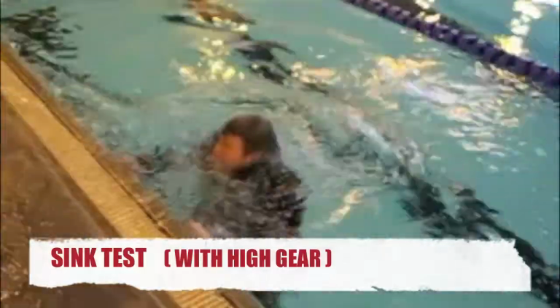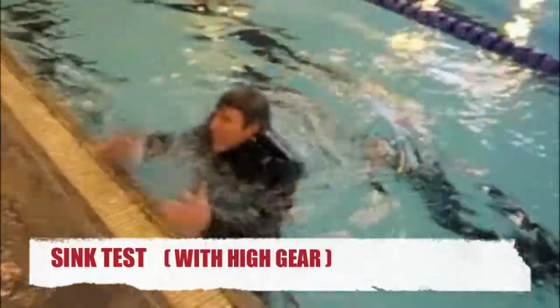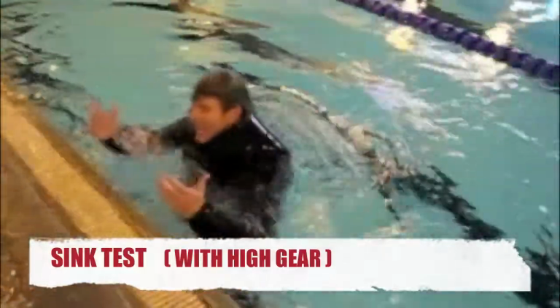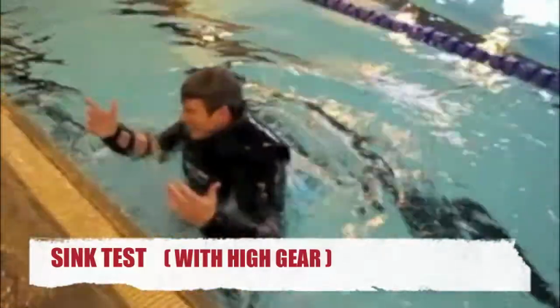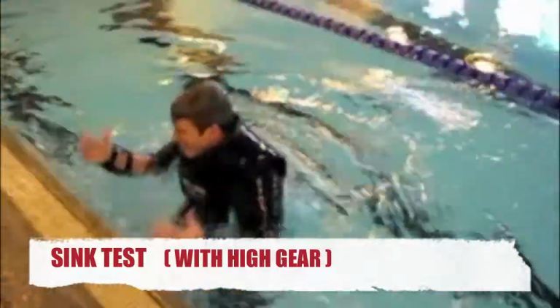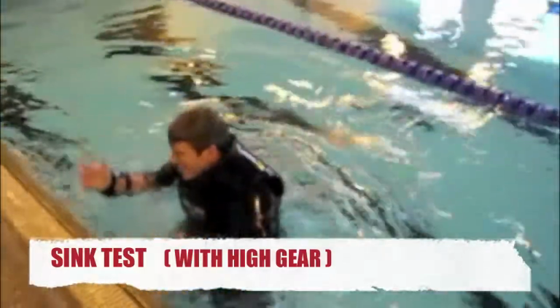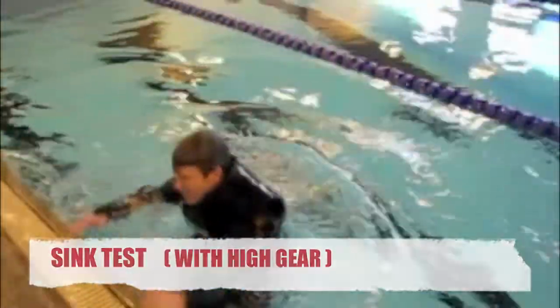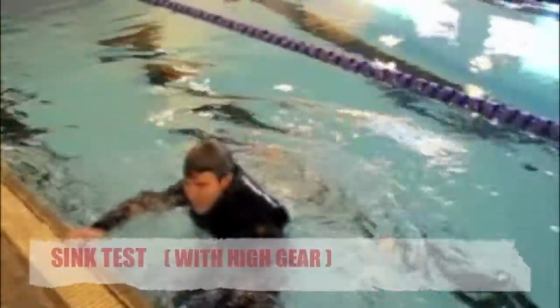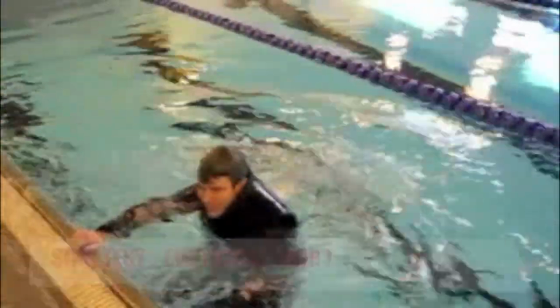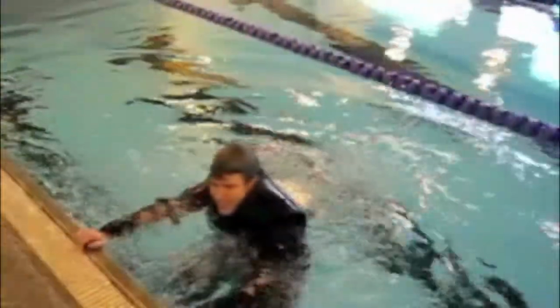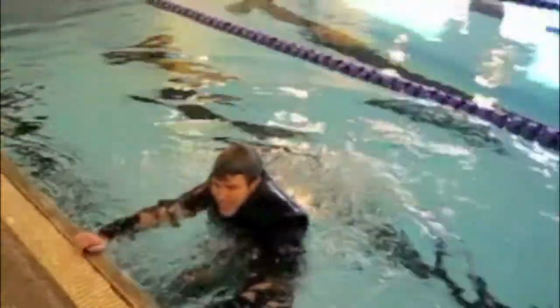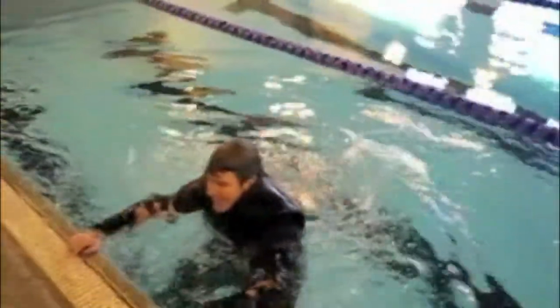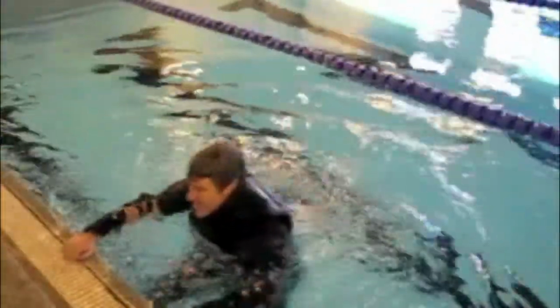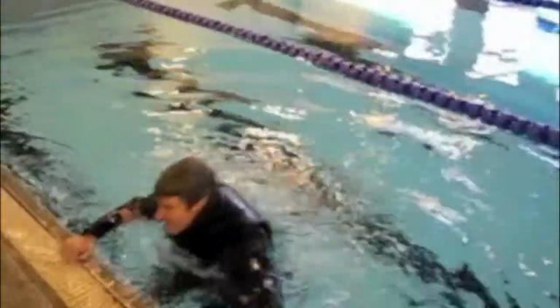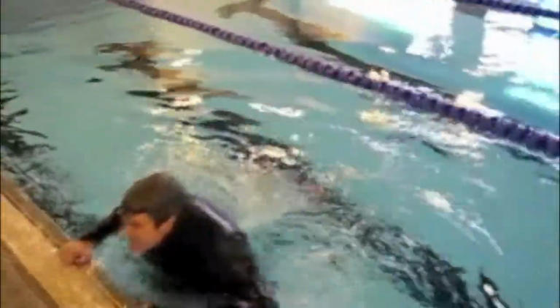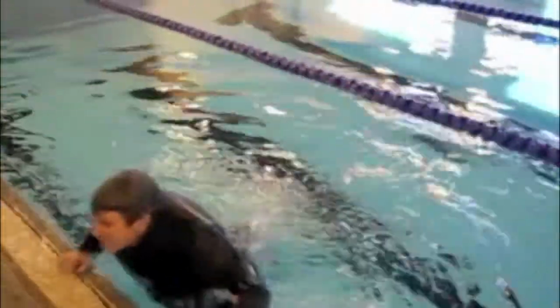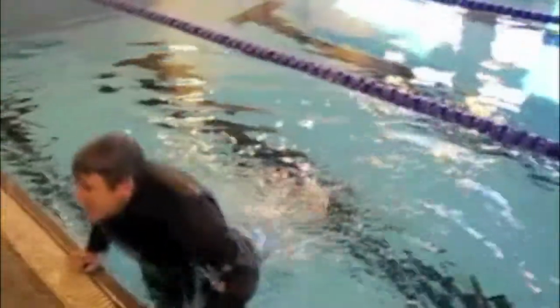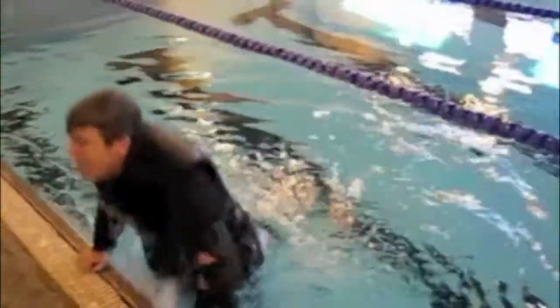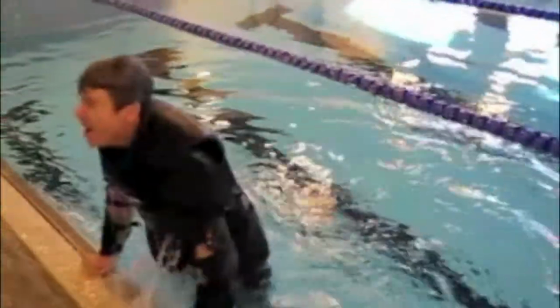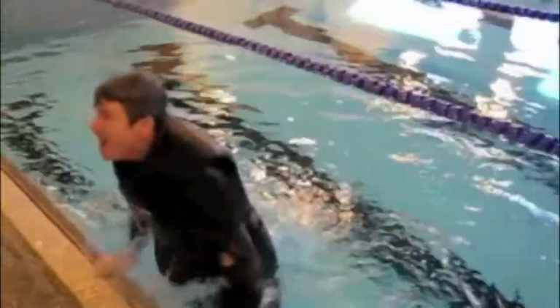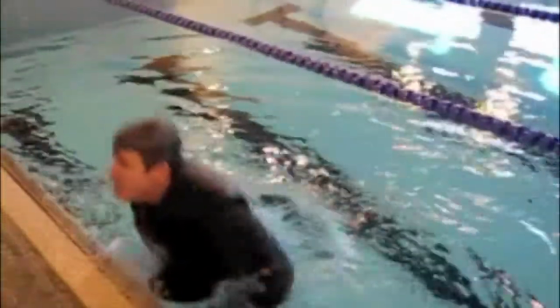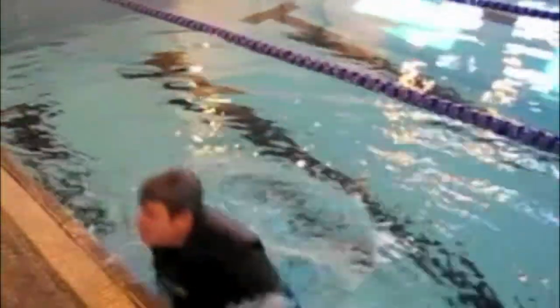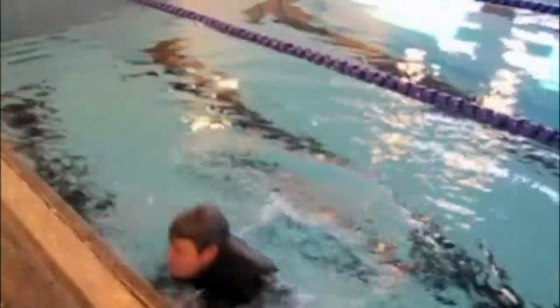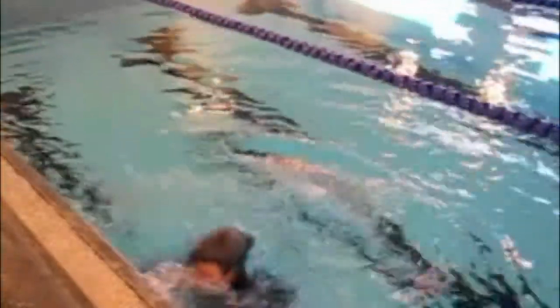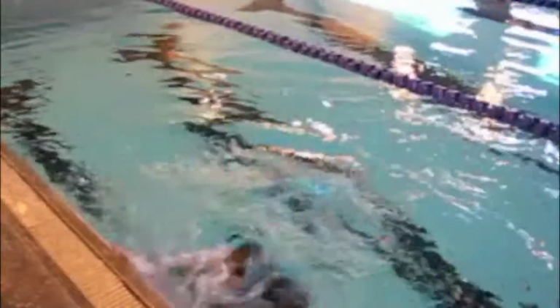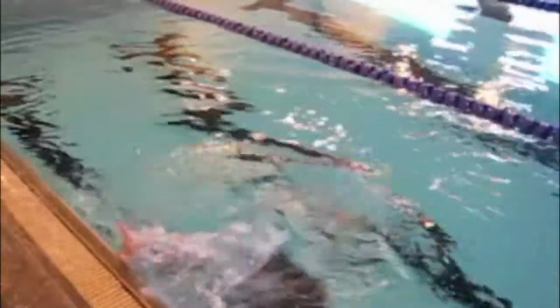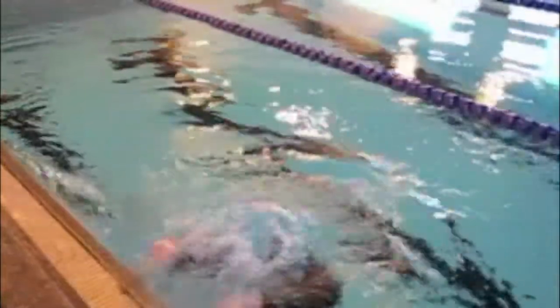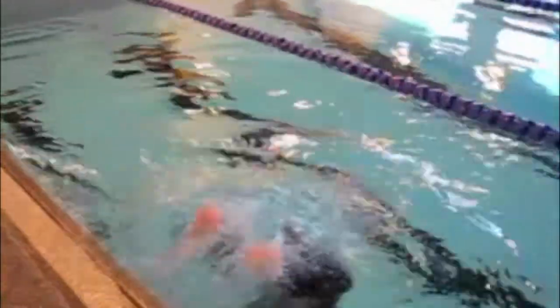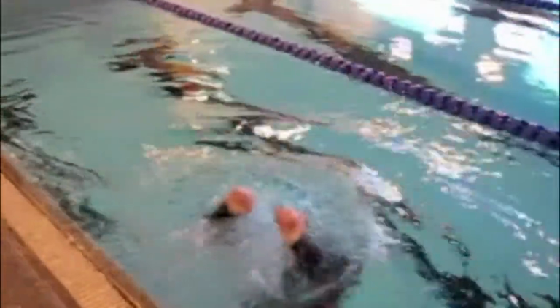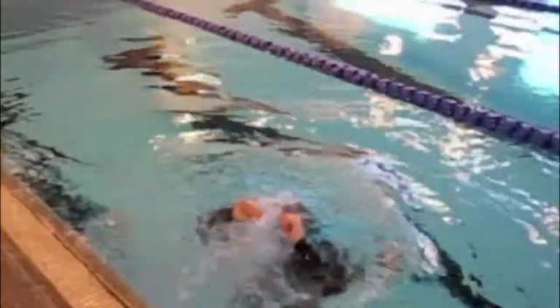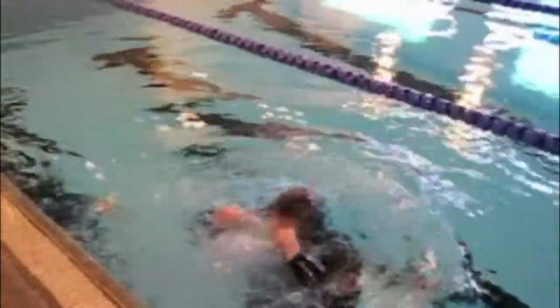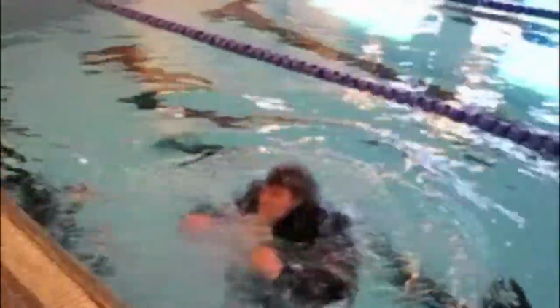Look at that — he's using his full force to try to throw himself under the water and it's not working.